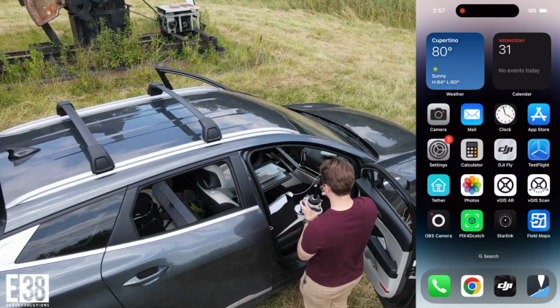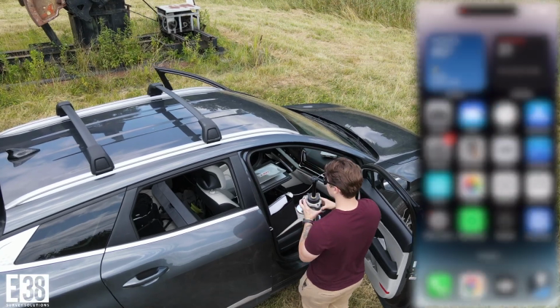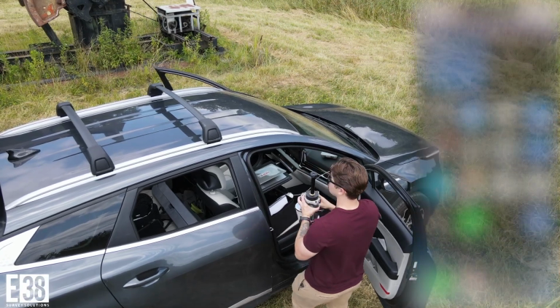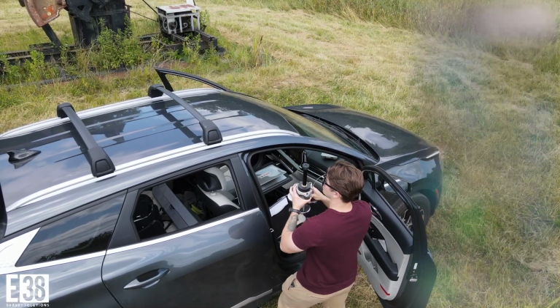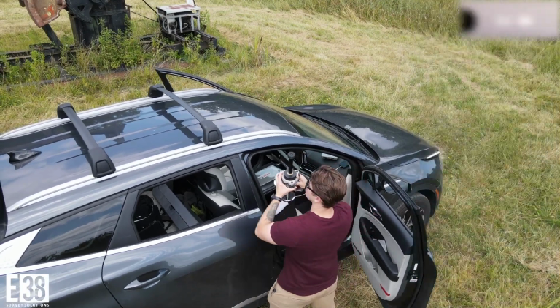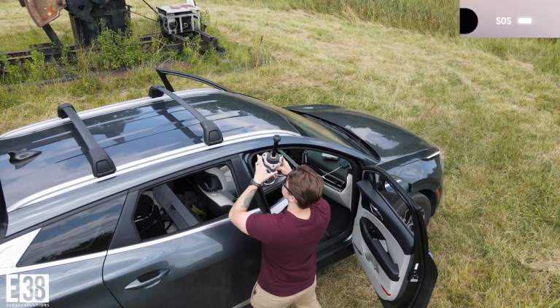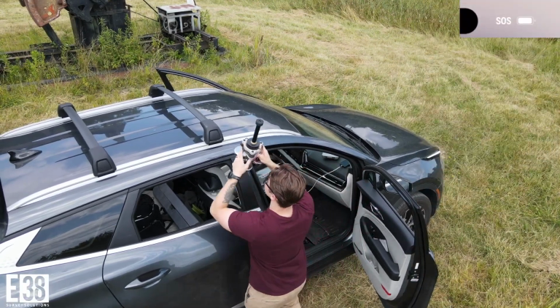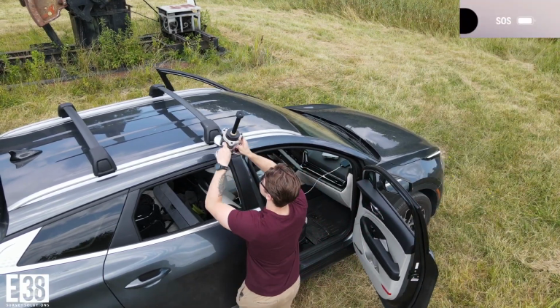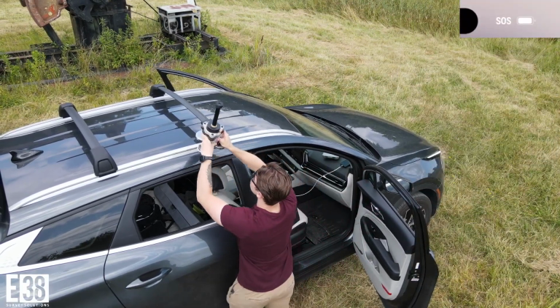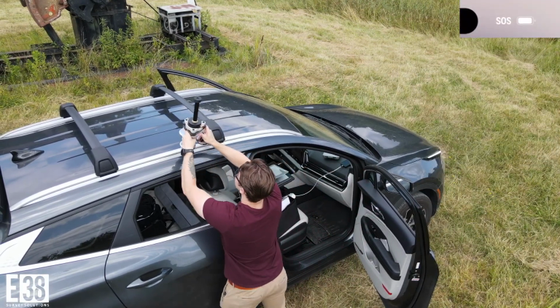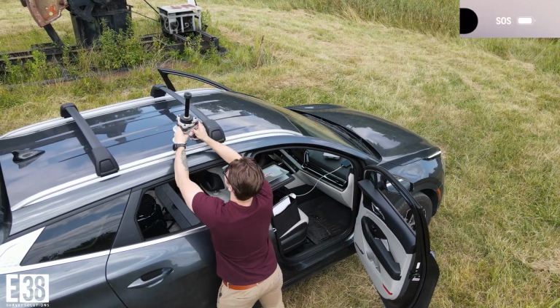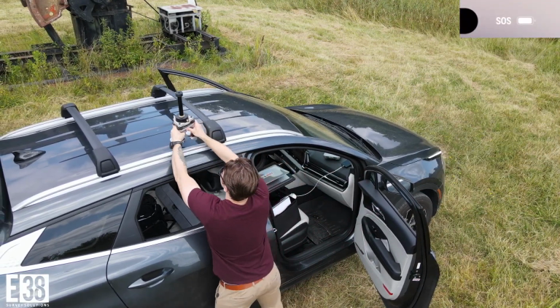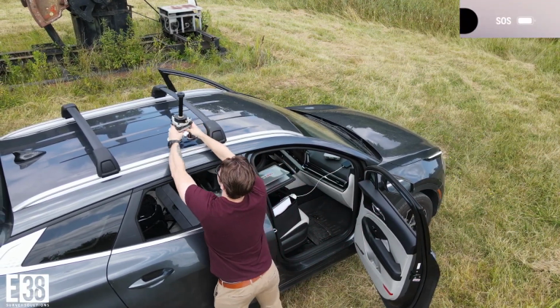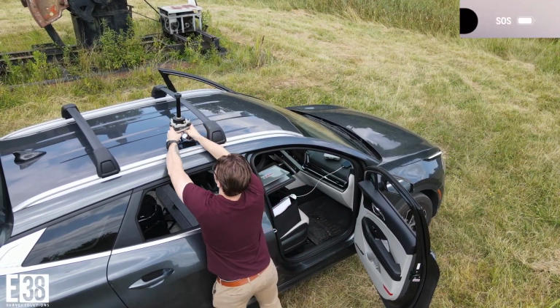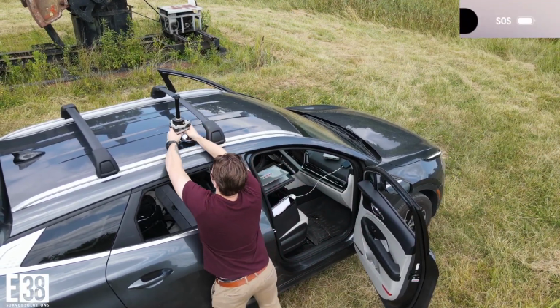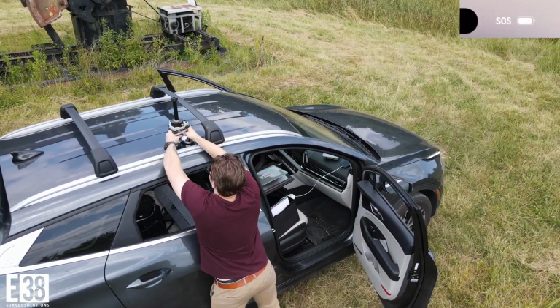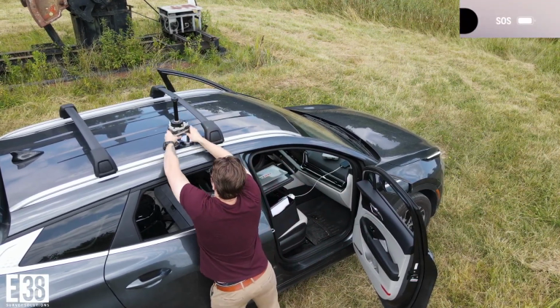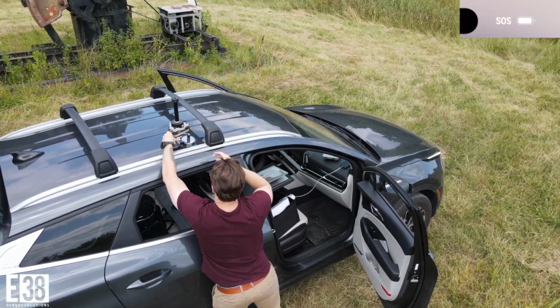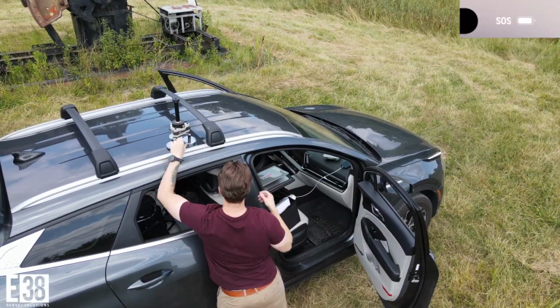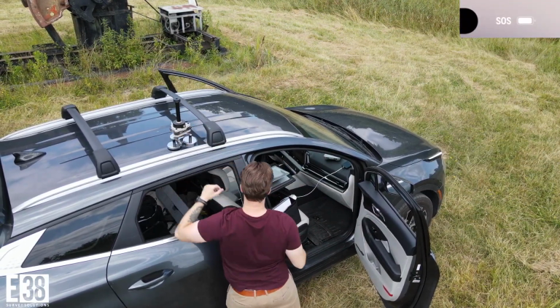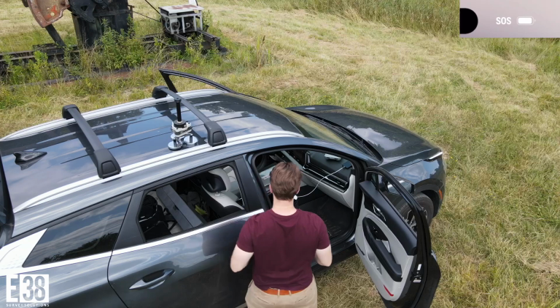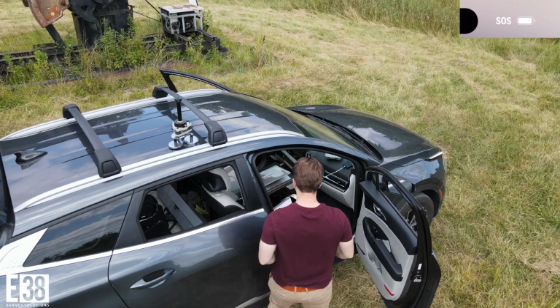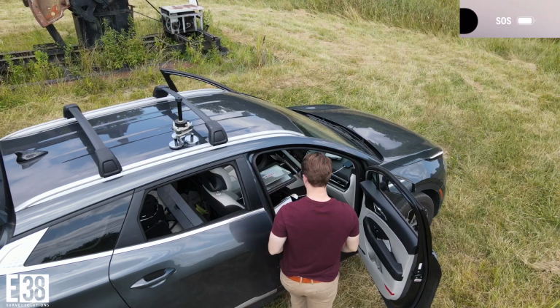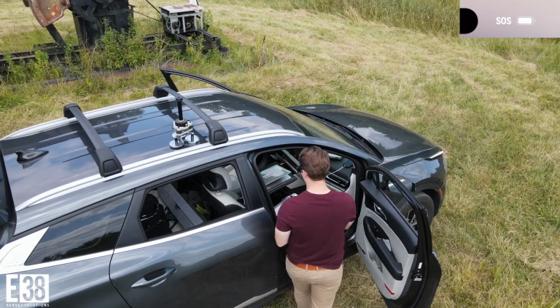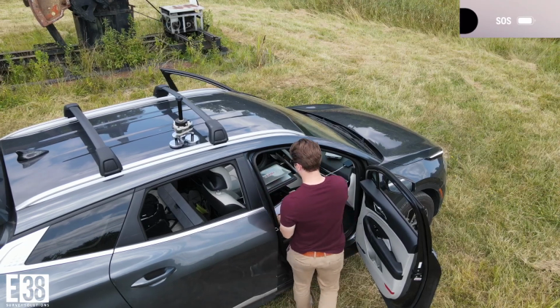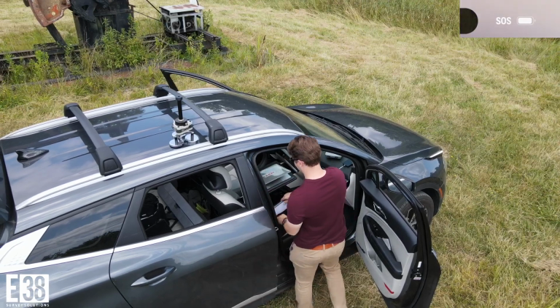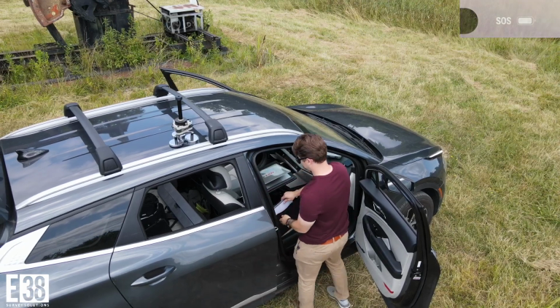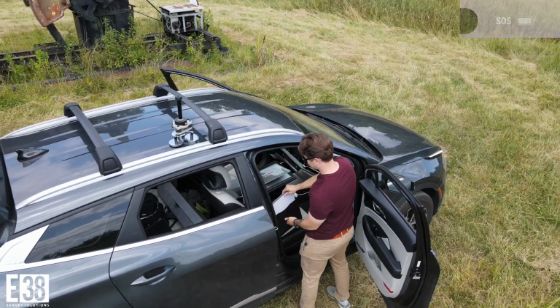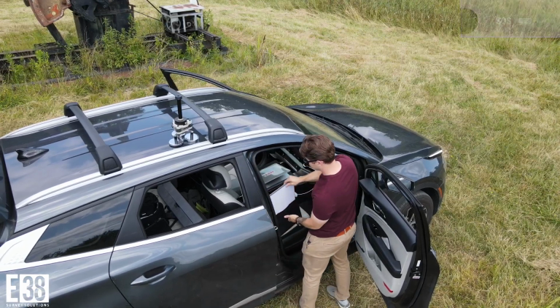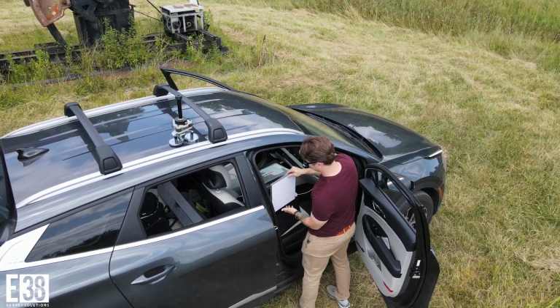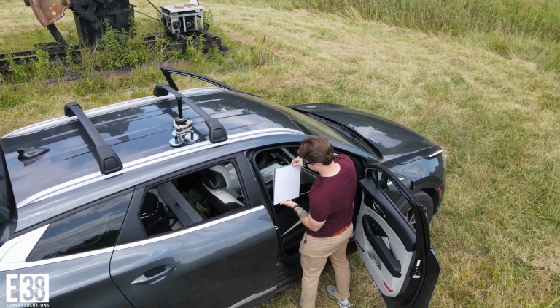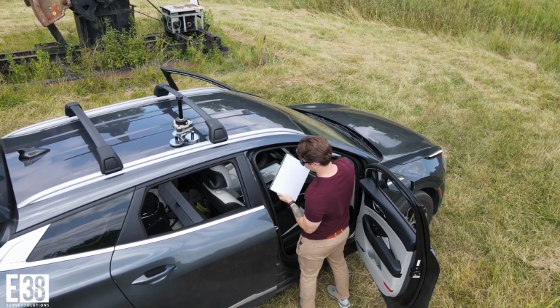Is your worksite outside of your cellular coverage or in a dead zone? Upgrade your mobile office with the Starlink Mini.